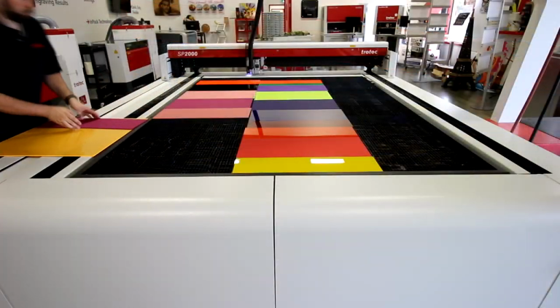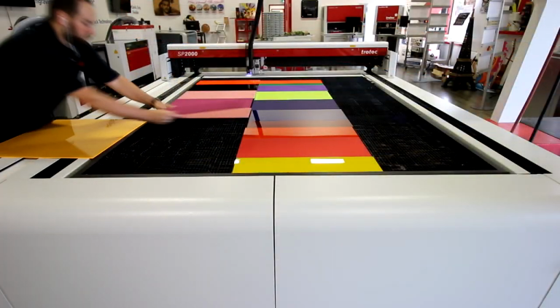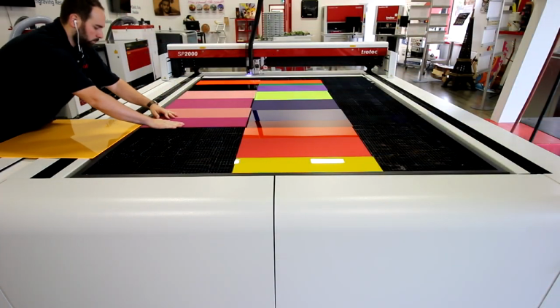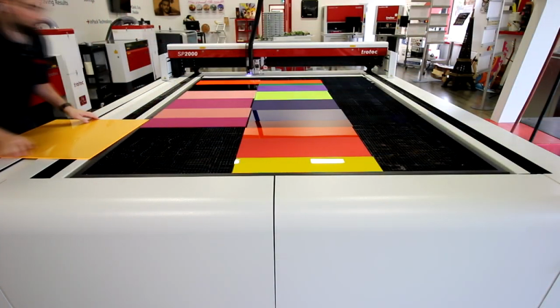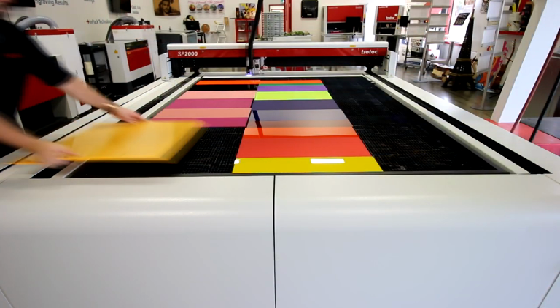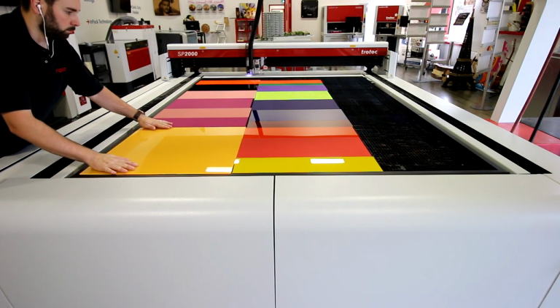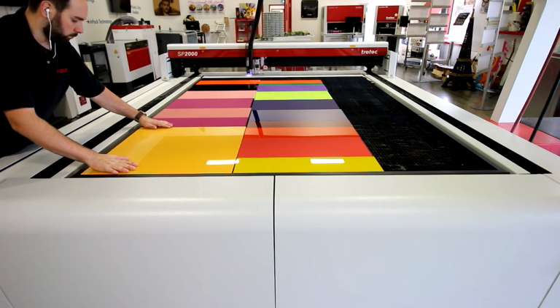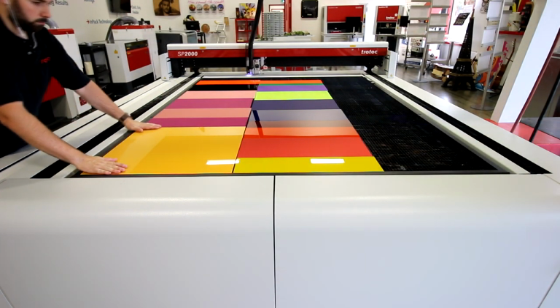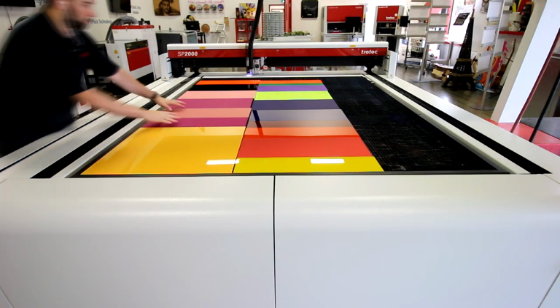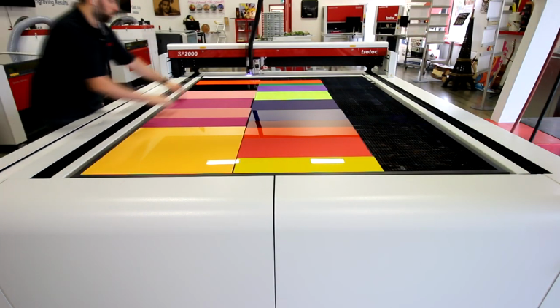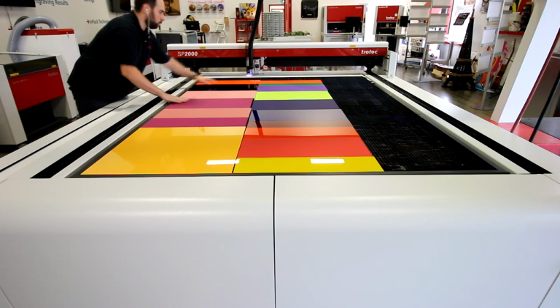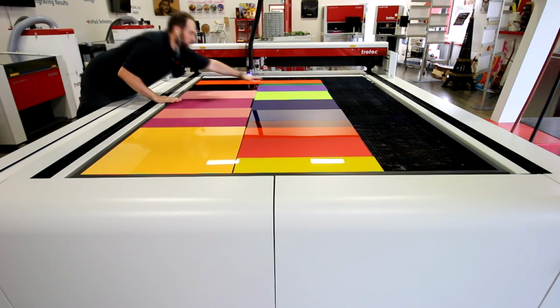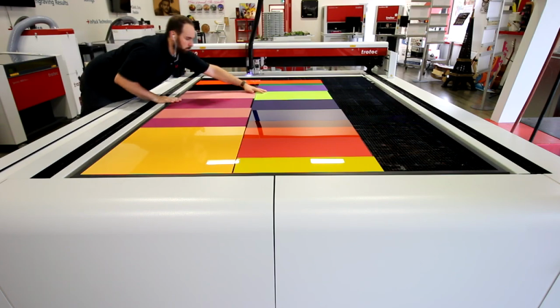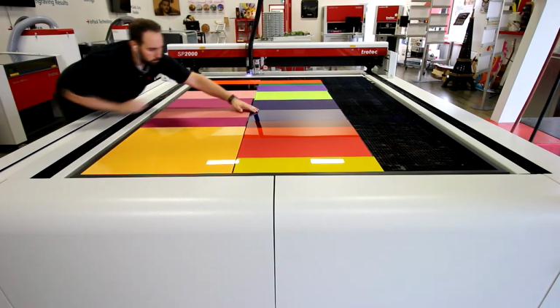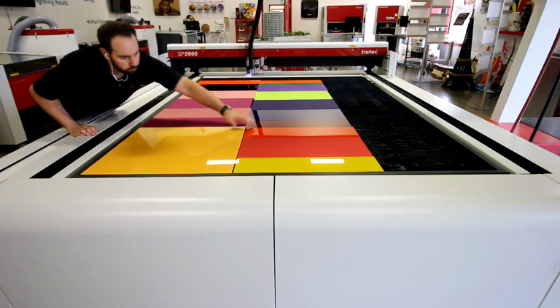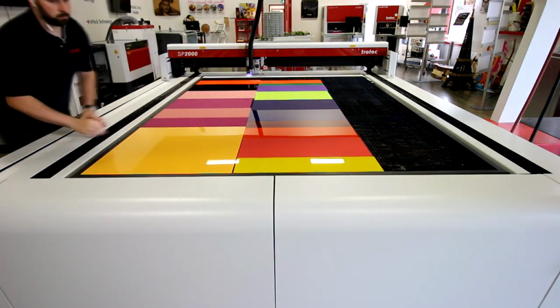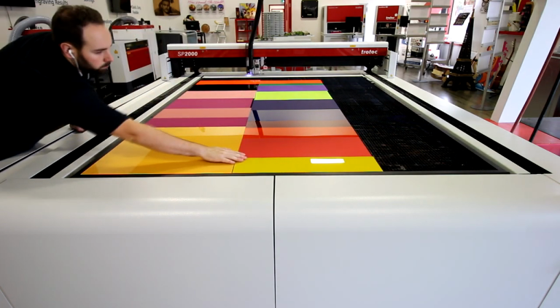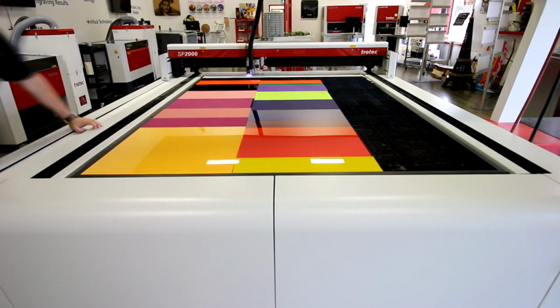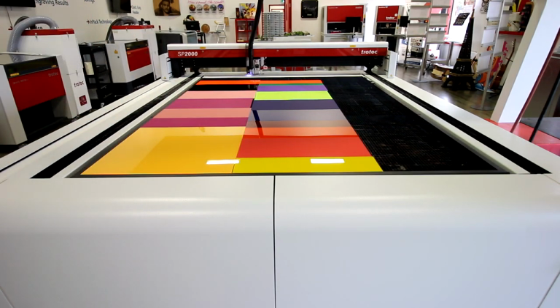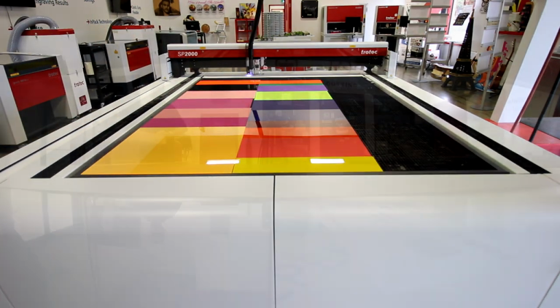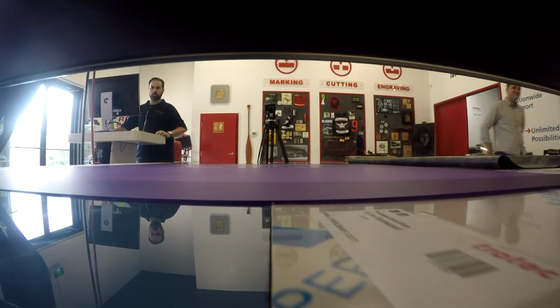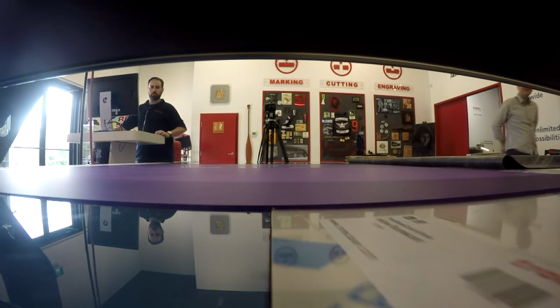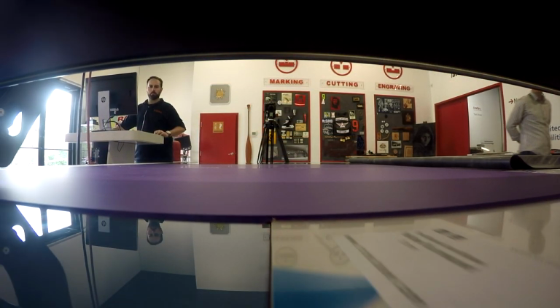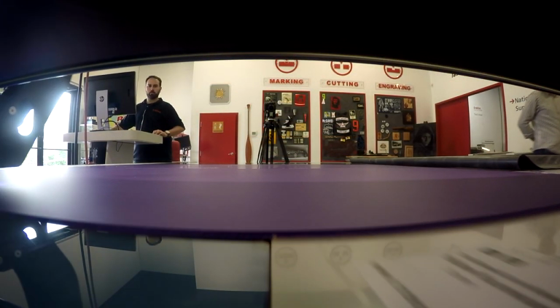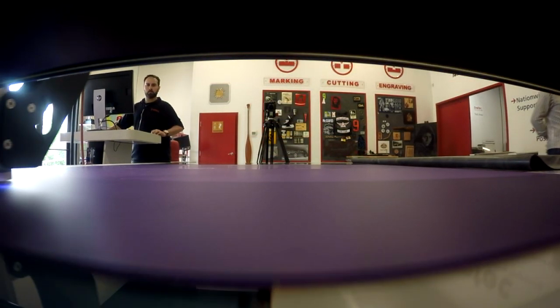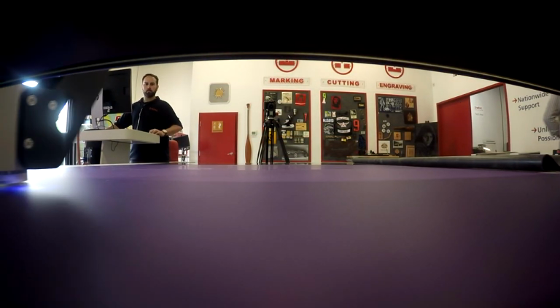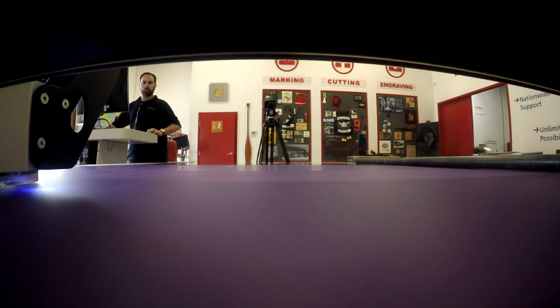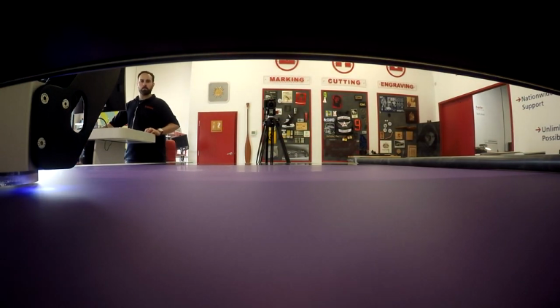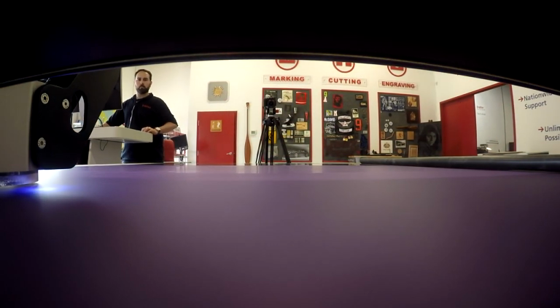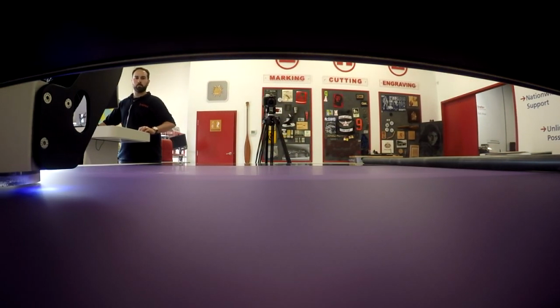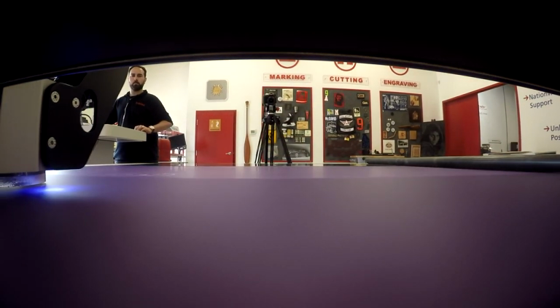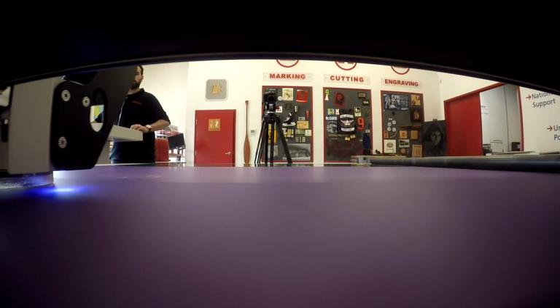We used our kiss cut method so we knew where to place our second set of acrylic. Next we loaded up the SP2000 with all of our colors. What's great about the SP2000 is we loaded up 21 jobs and did them all in one run.